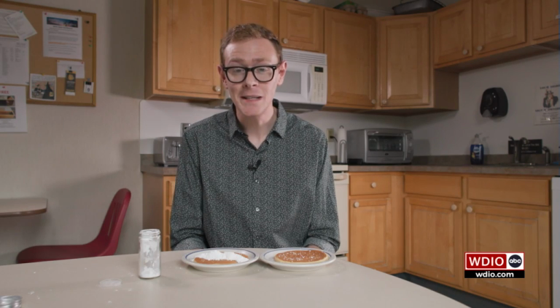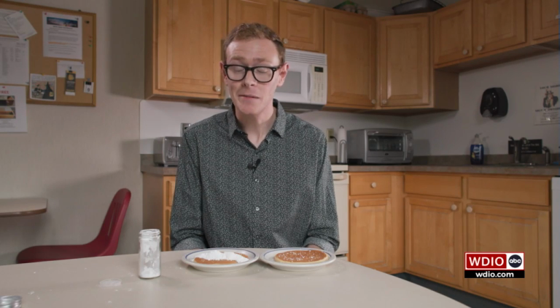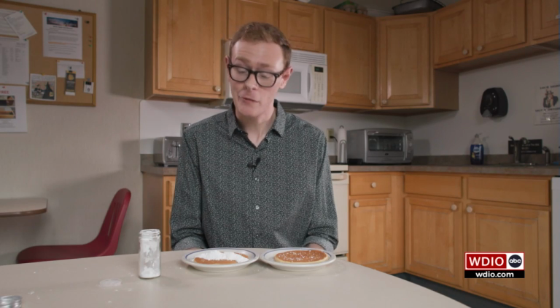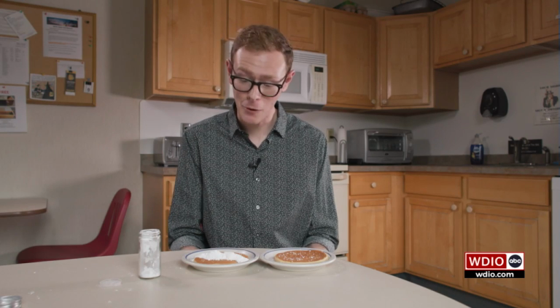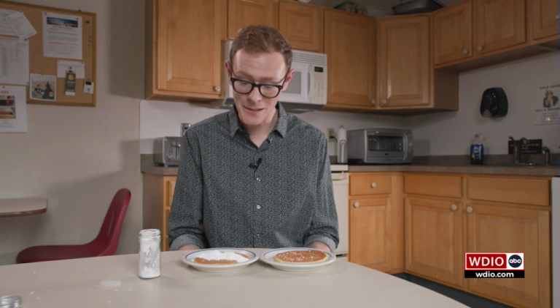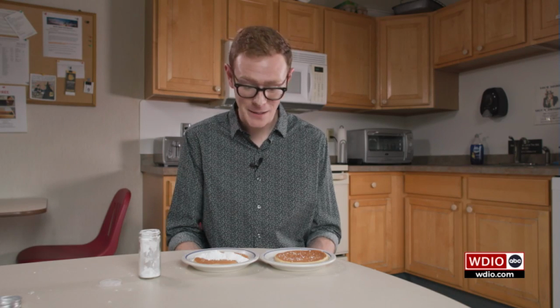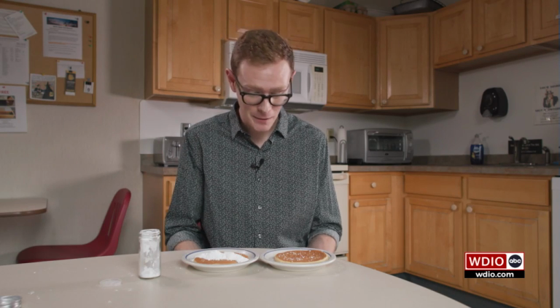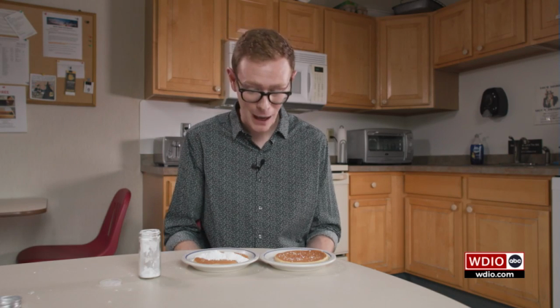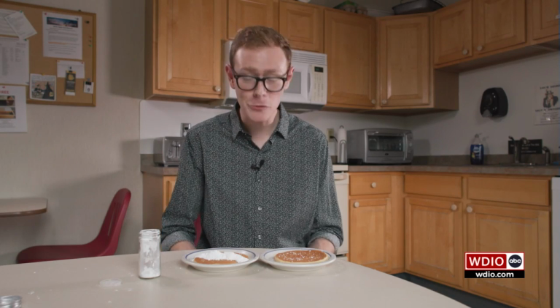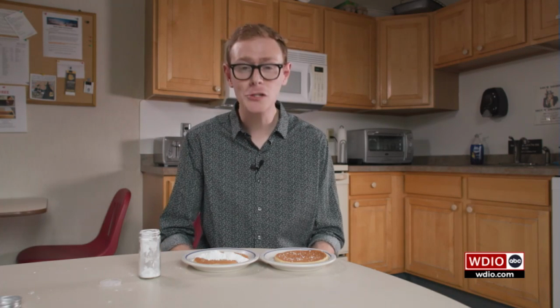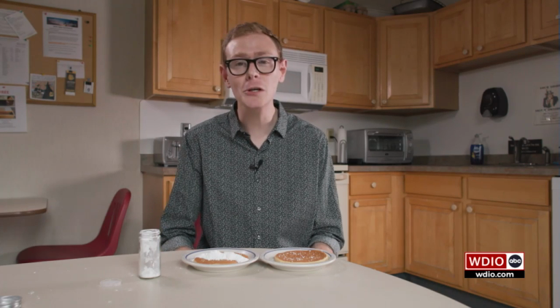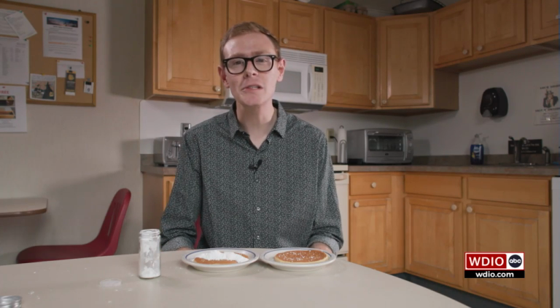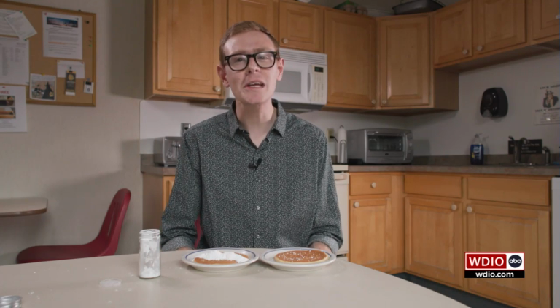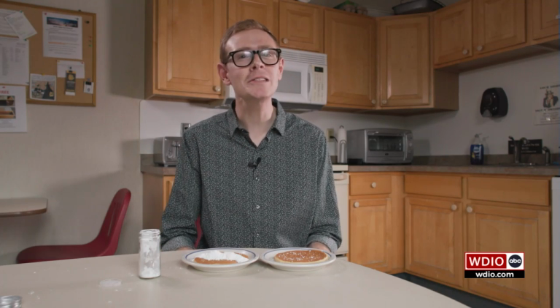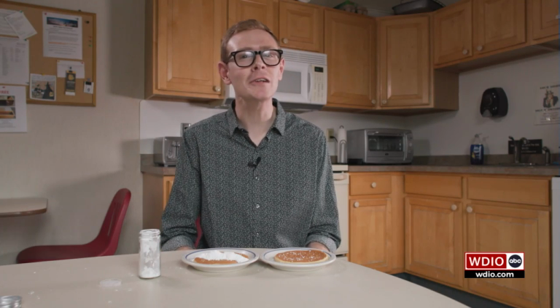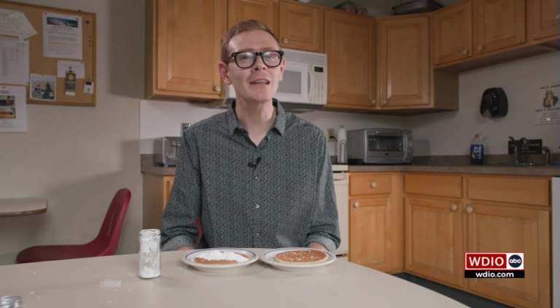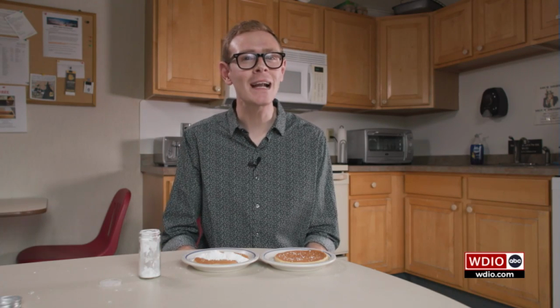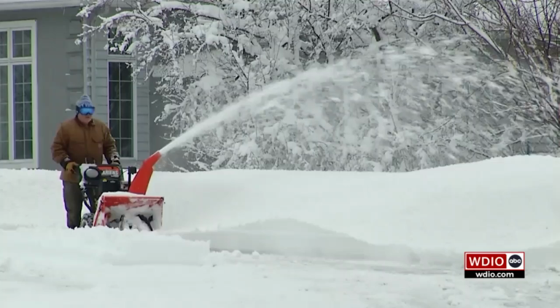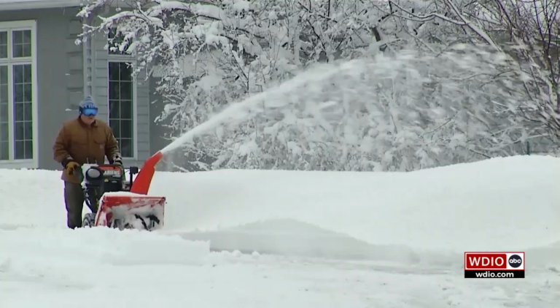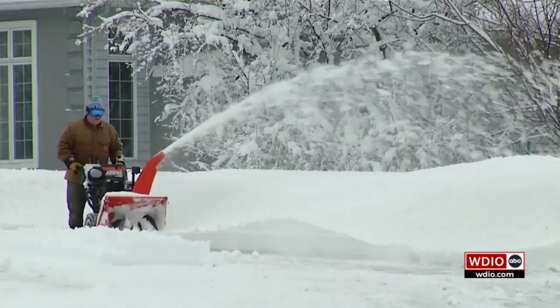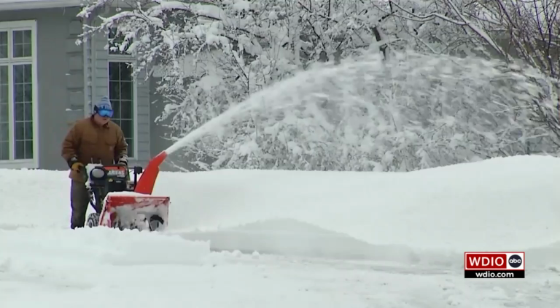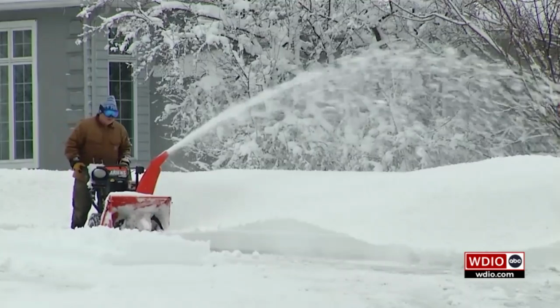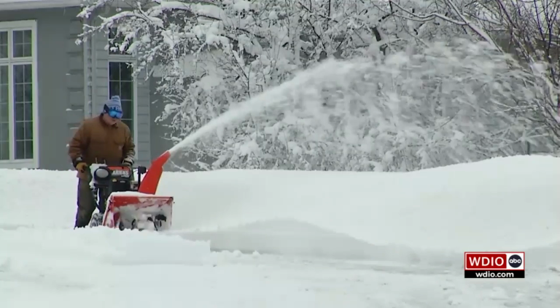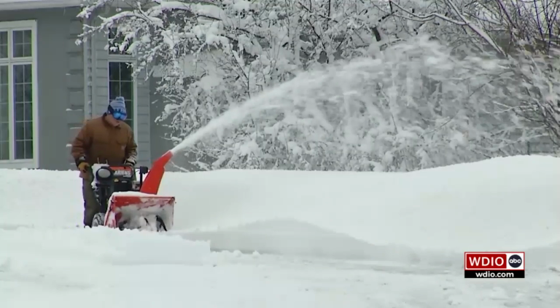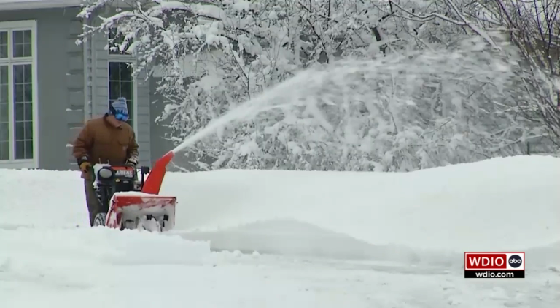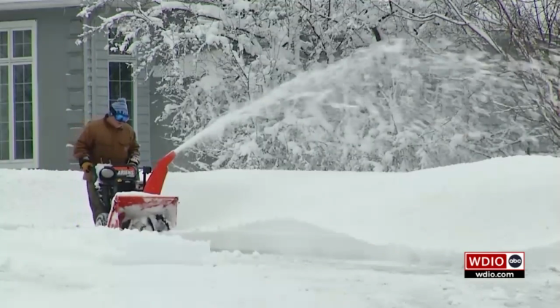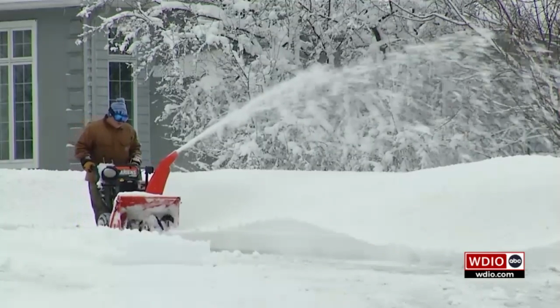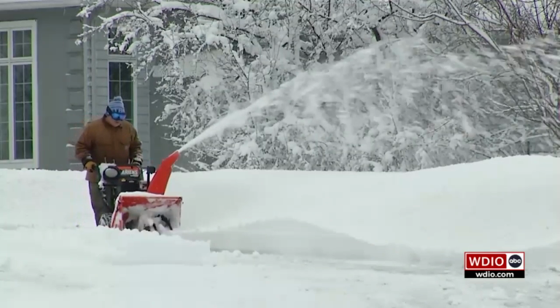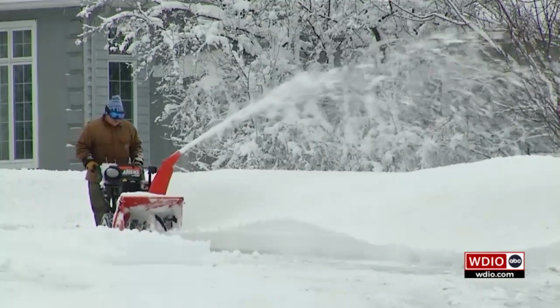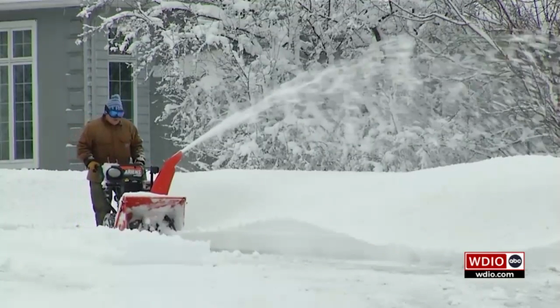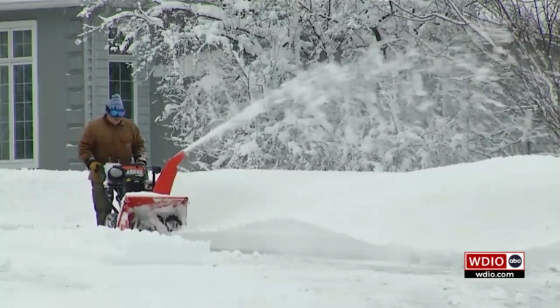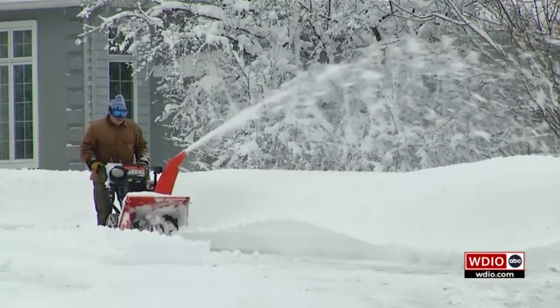Of course, powdered sugar is easier to clean up than a heaping pile of lake effect snow.